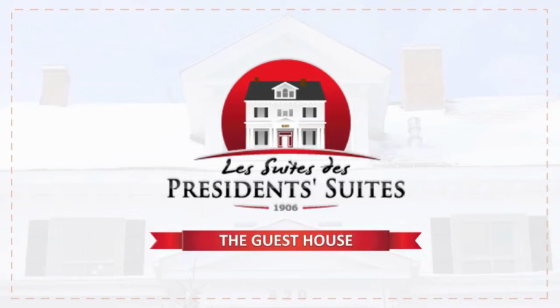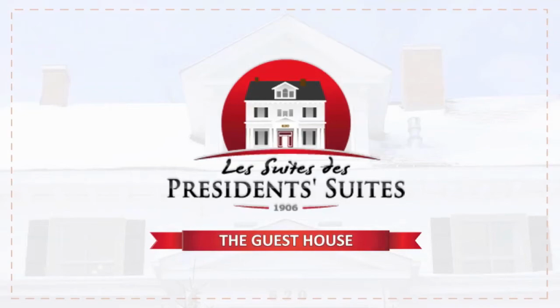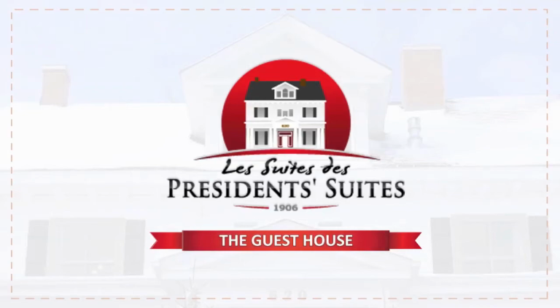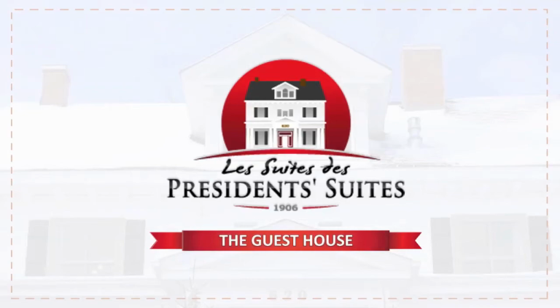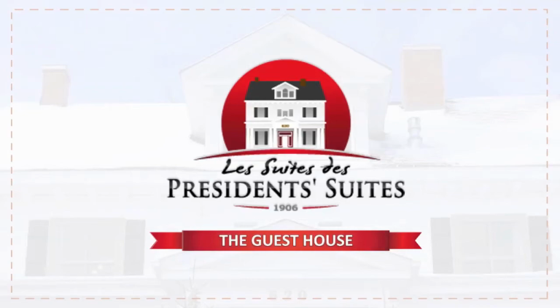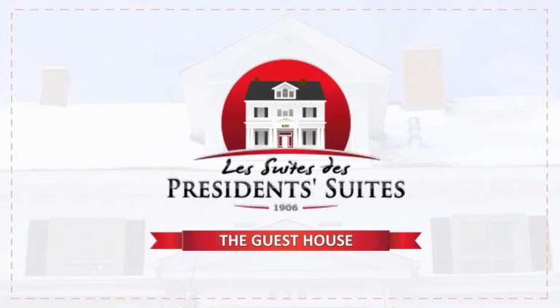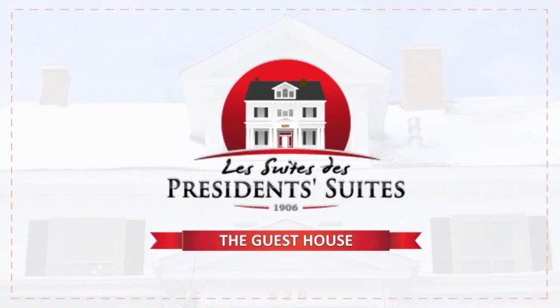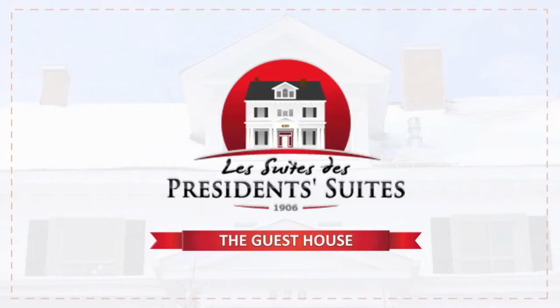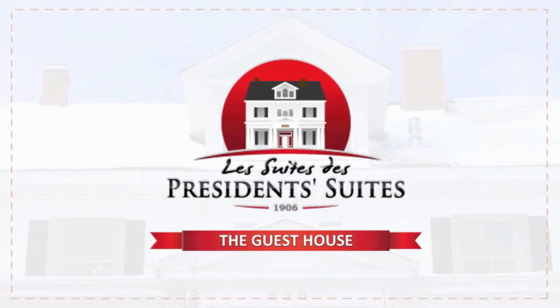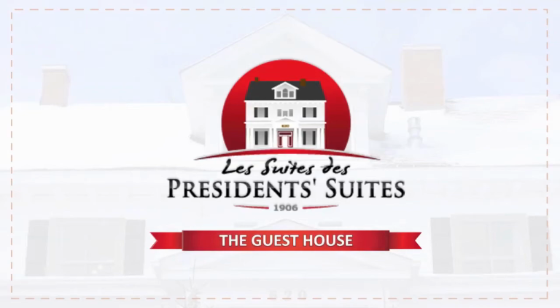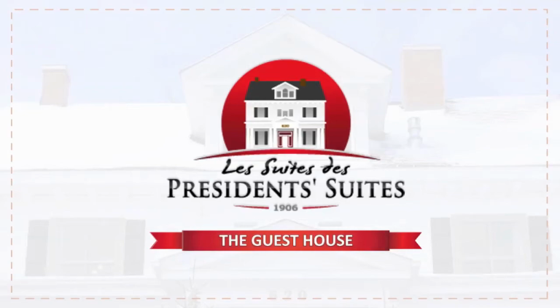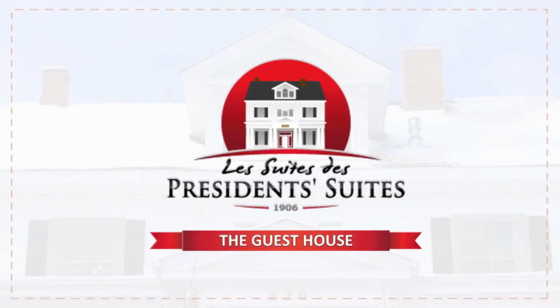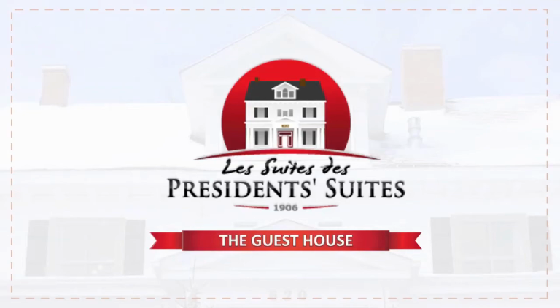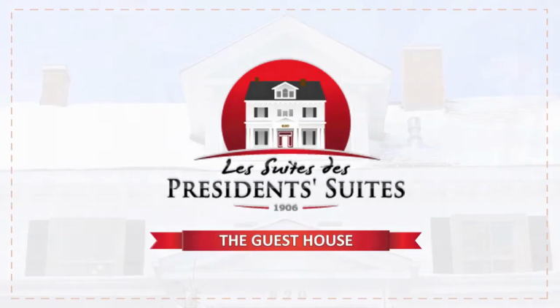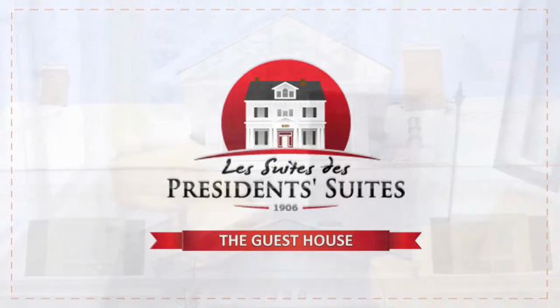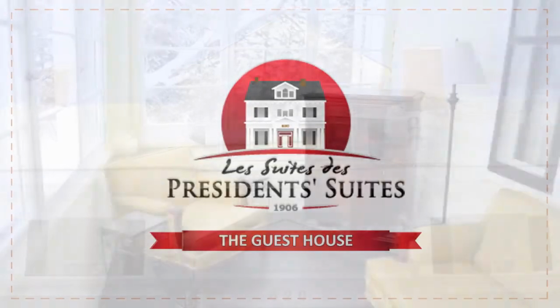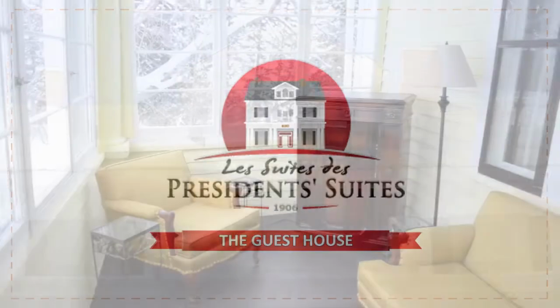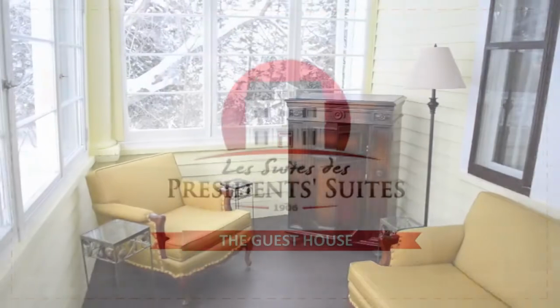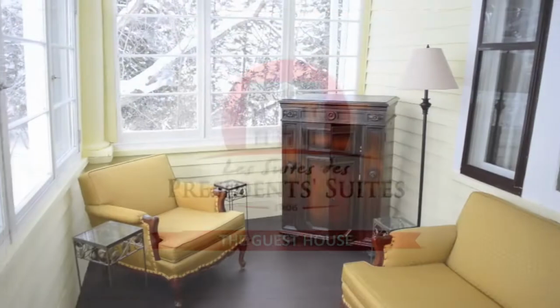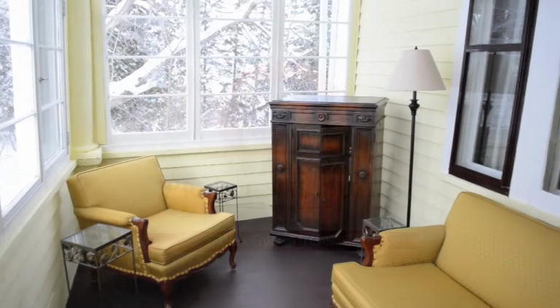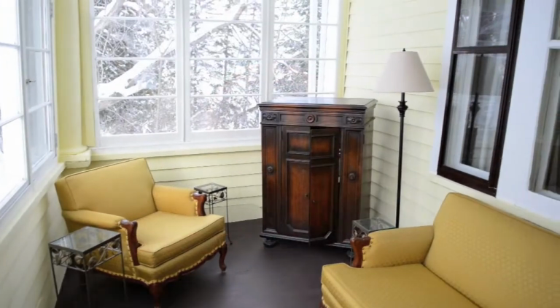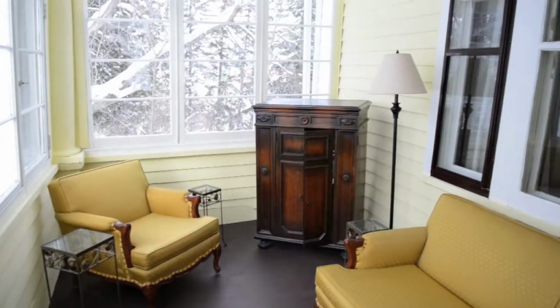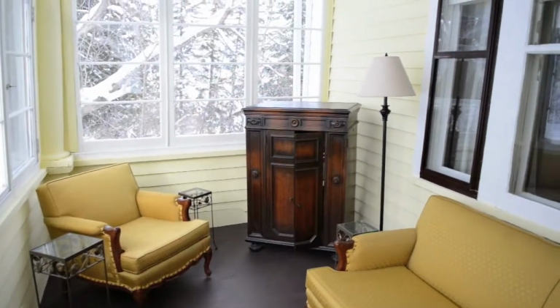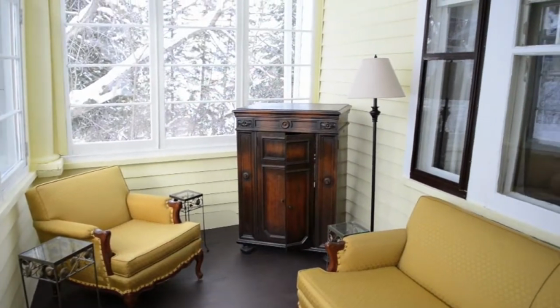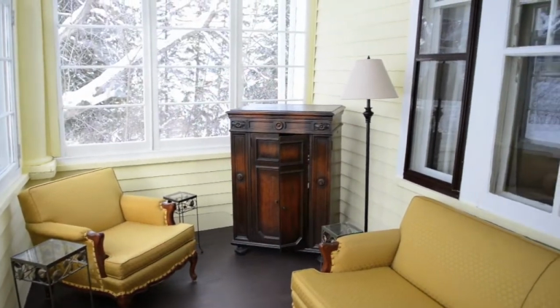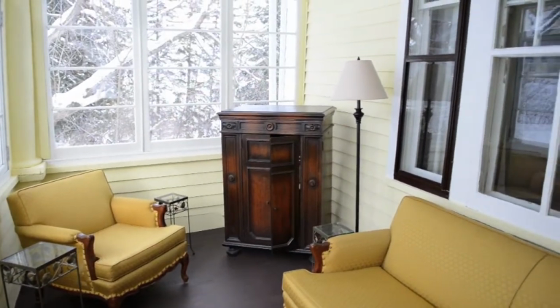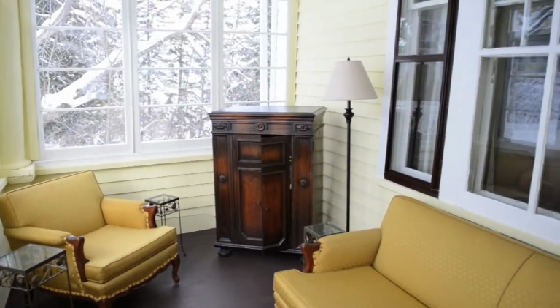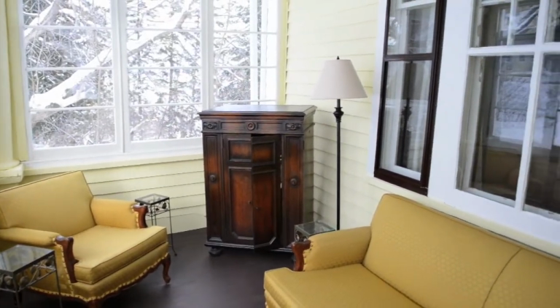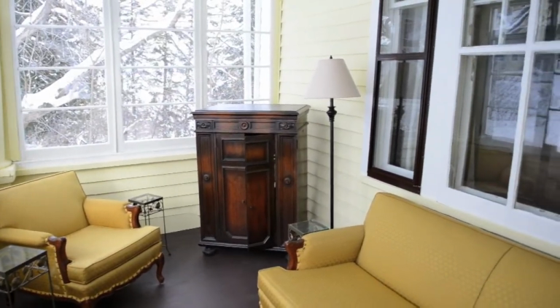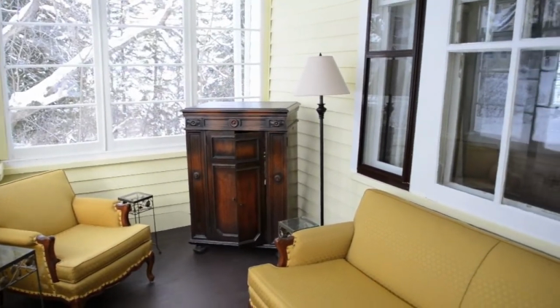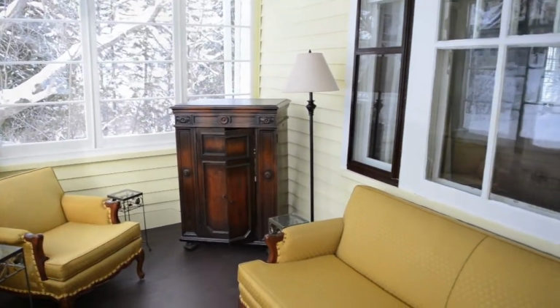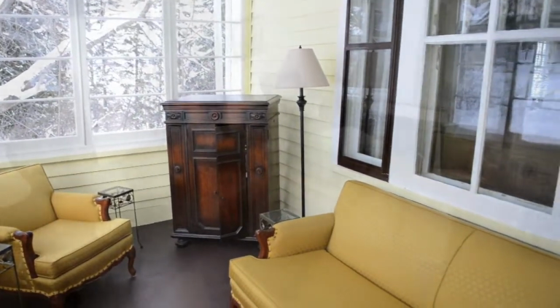Welcome to the President's Suites Guest House. This three-season sunroom is perfect for reading in the afternoon.